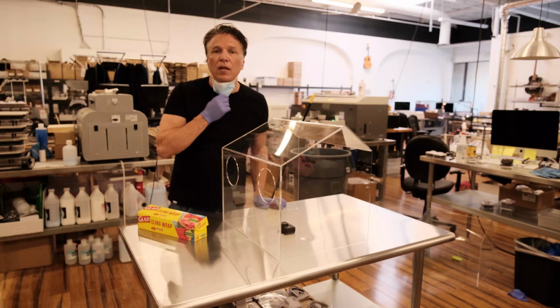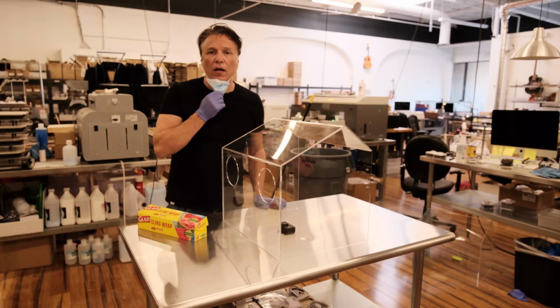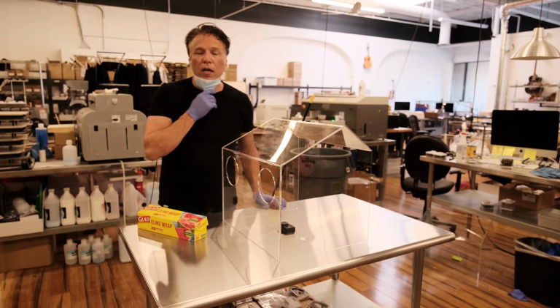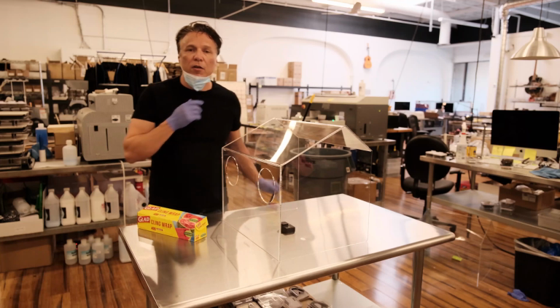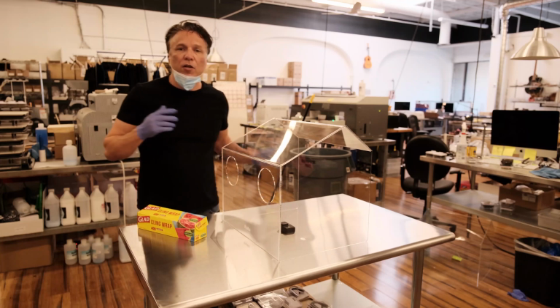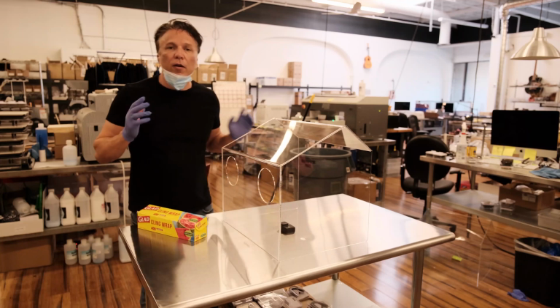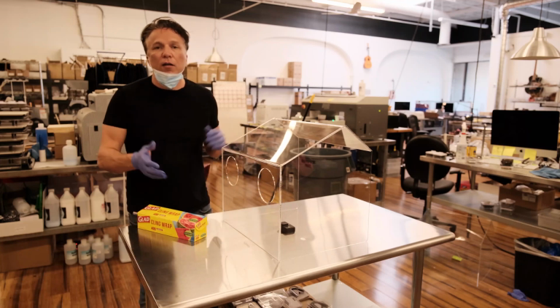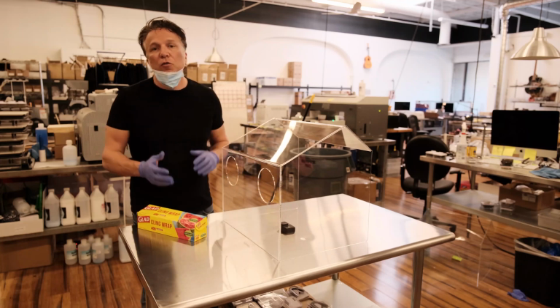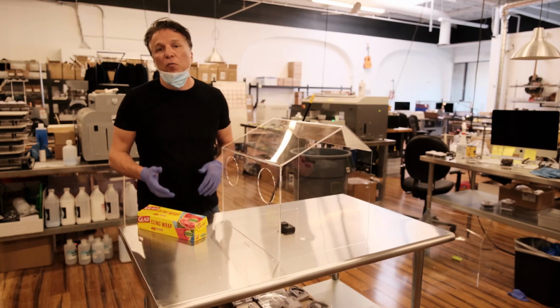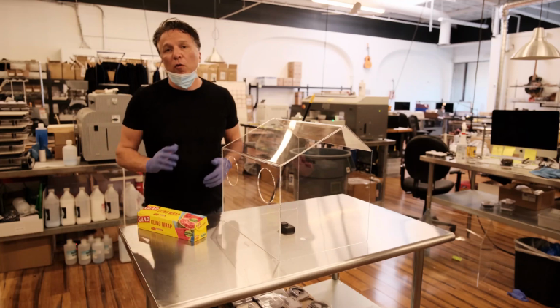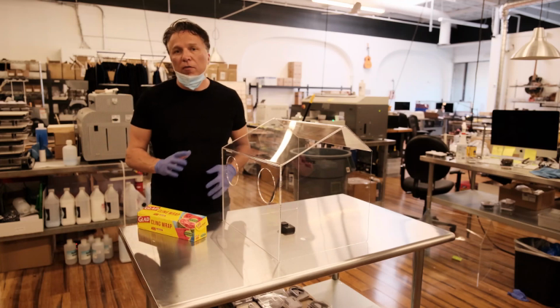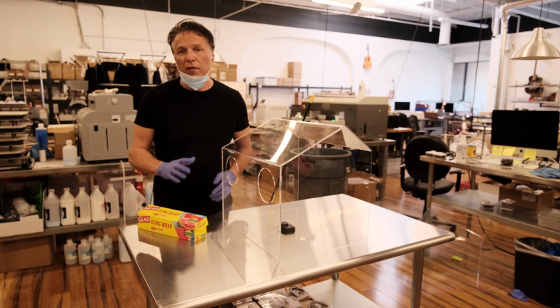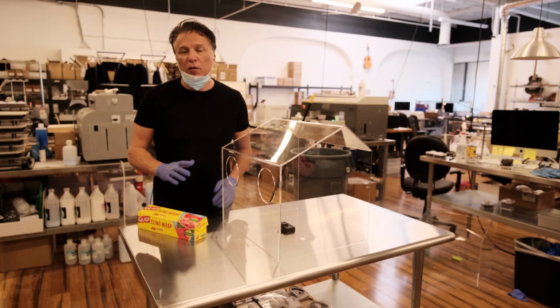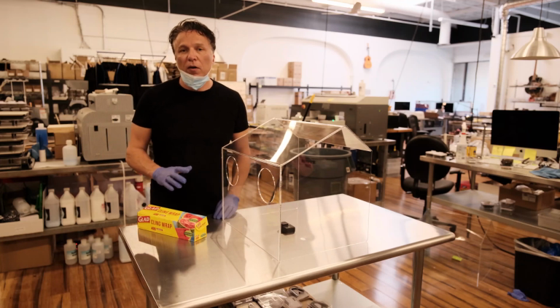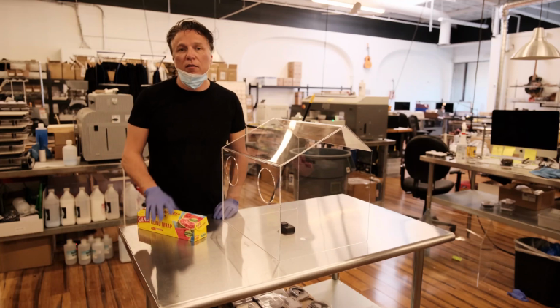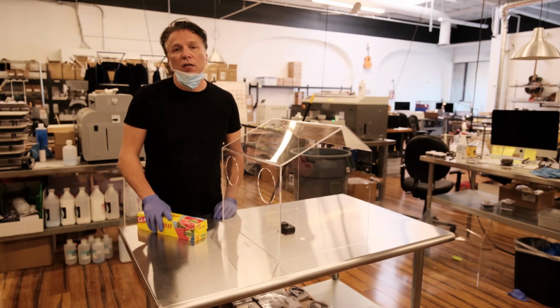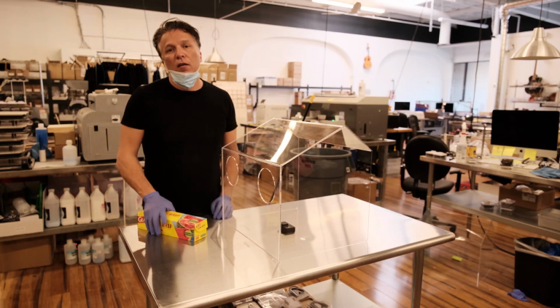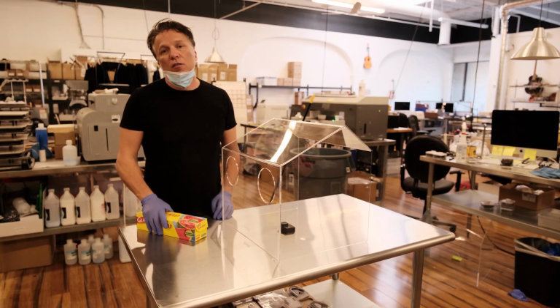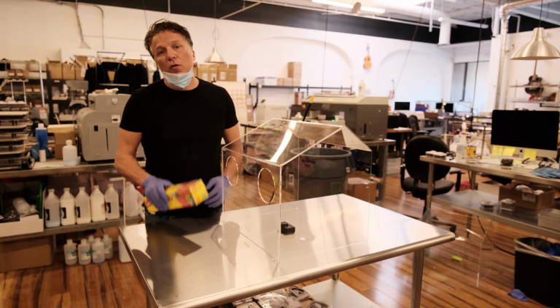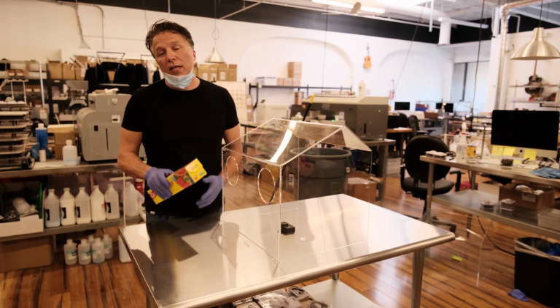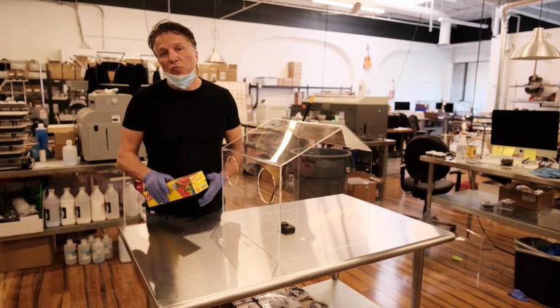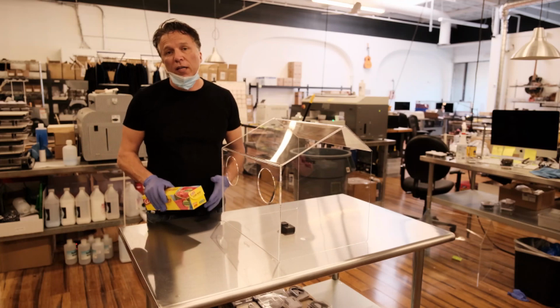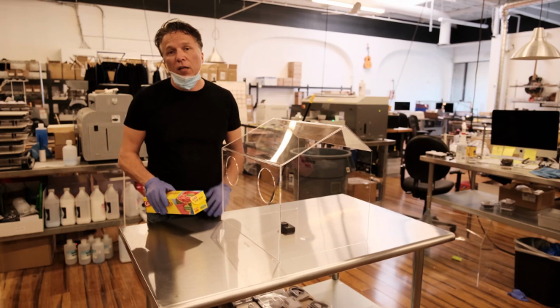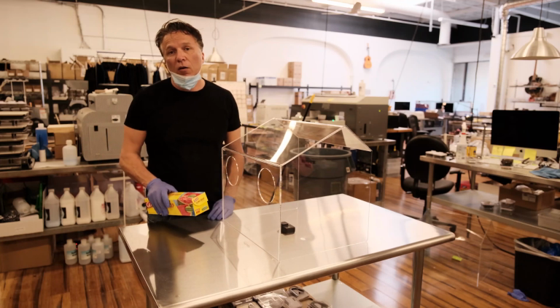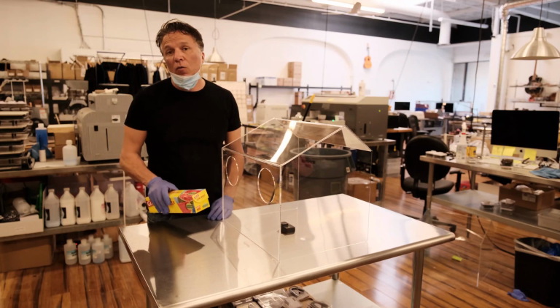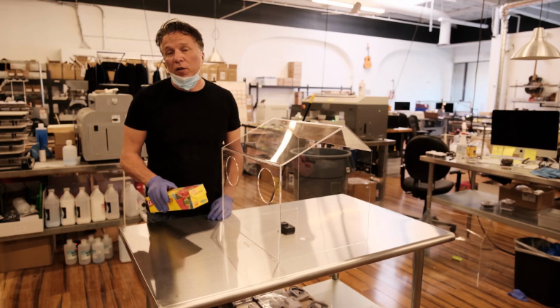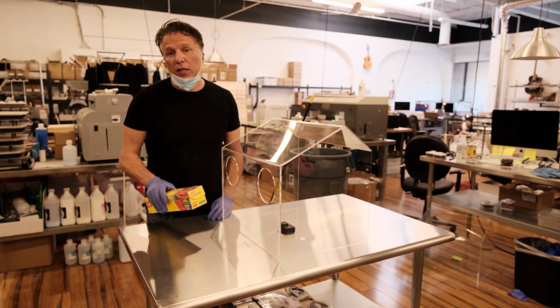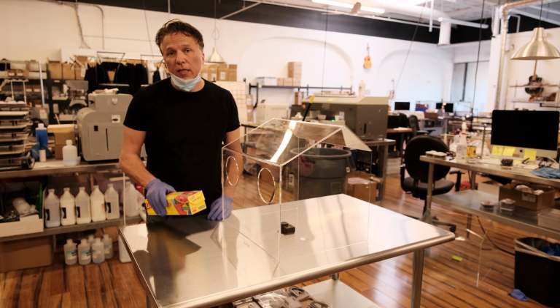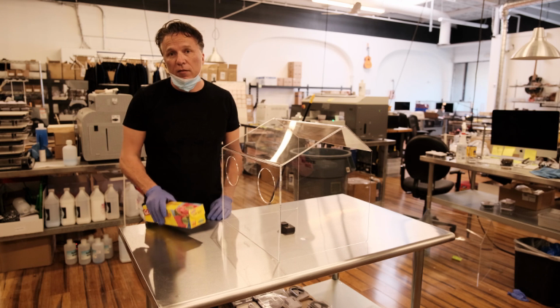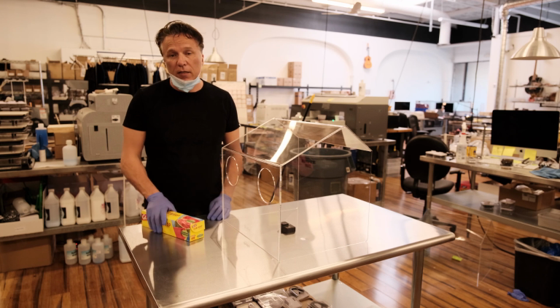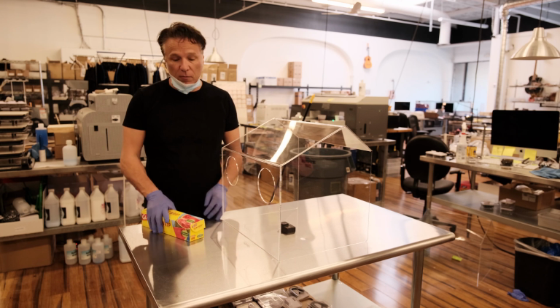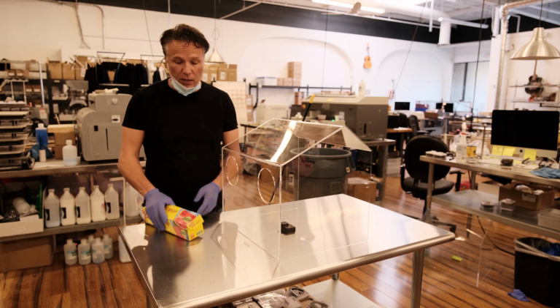I'm going to show you how to prep the Thalia box so that it's ready to go when you need to intubate somebody.